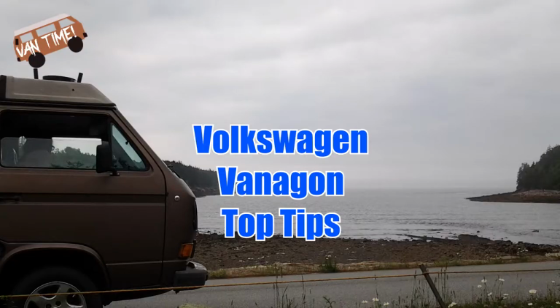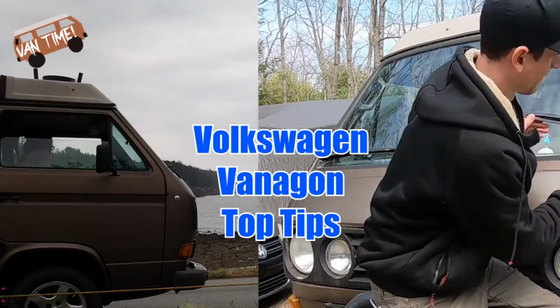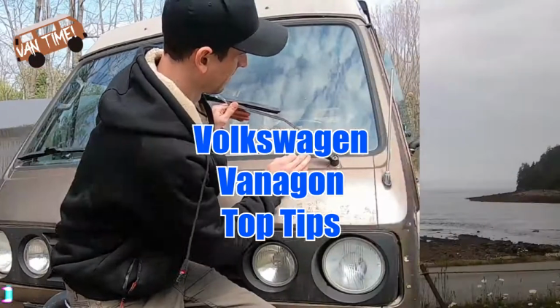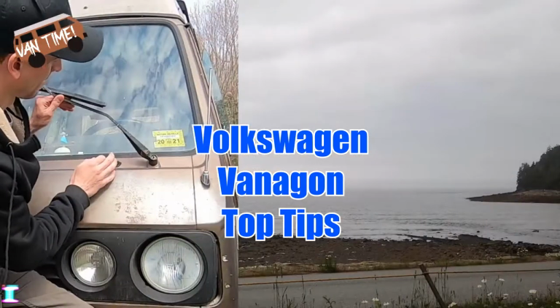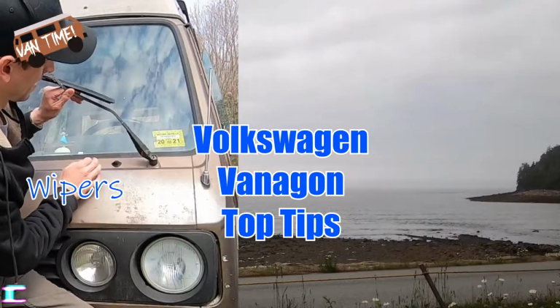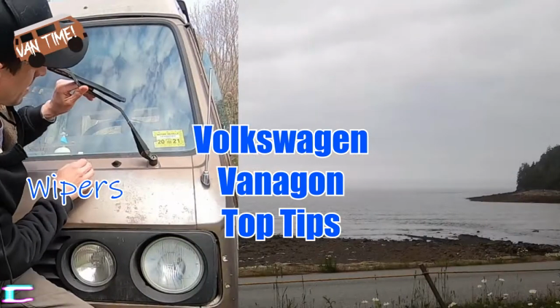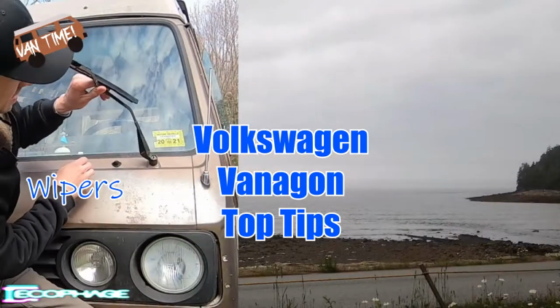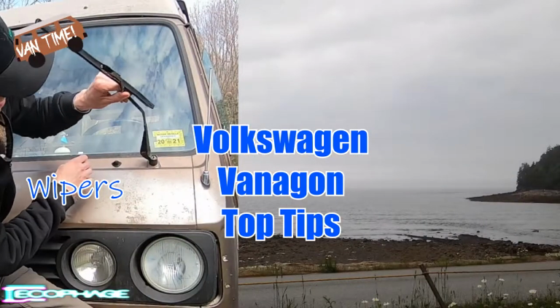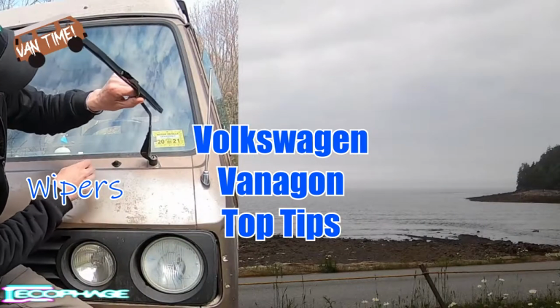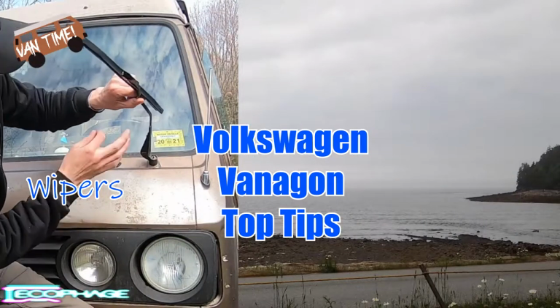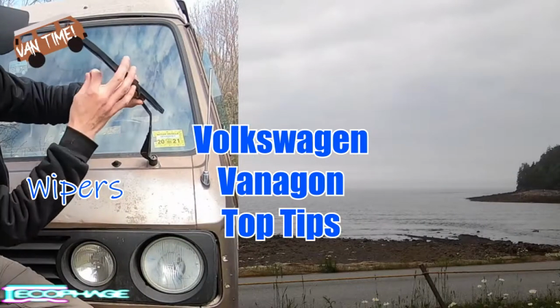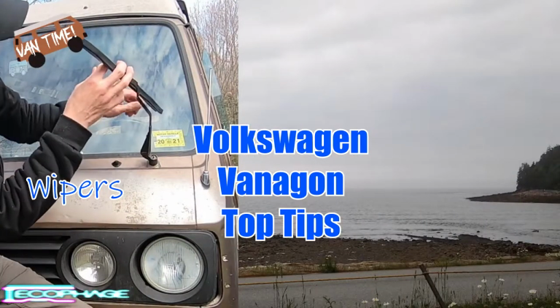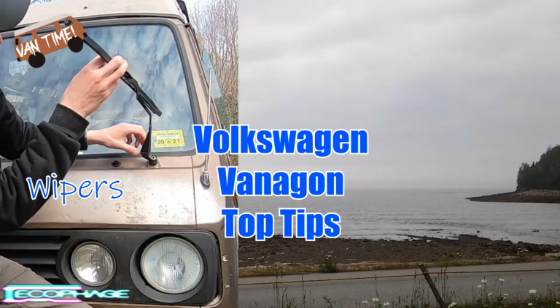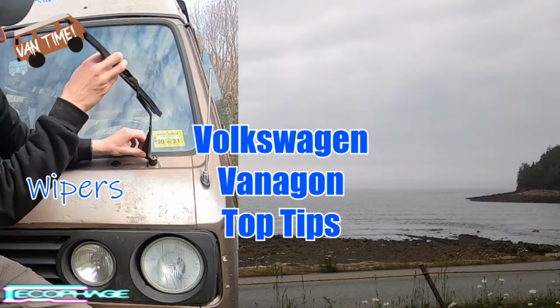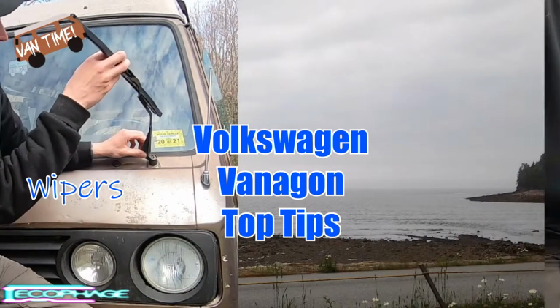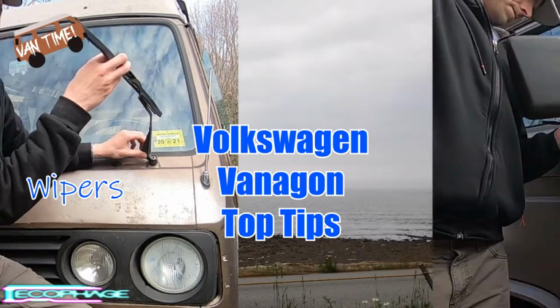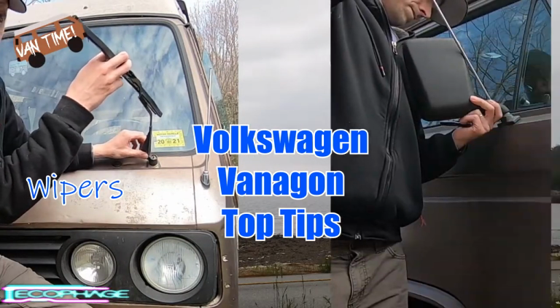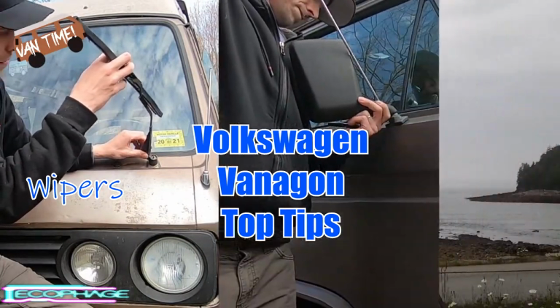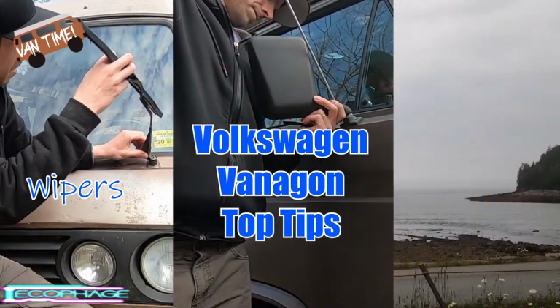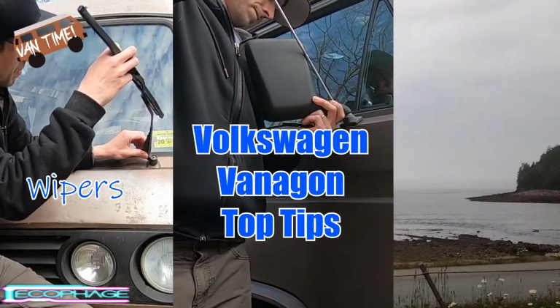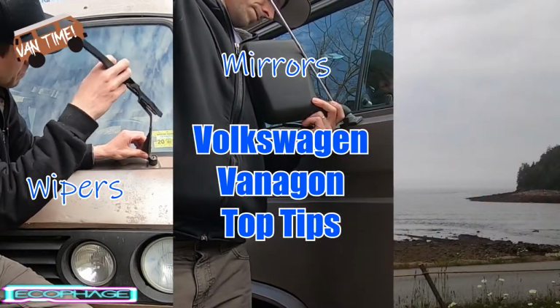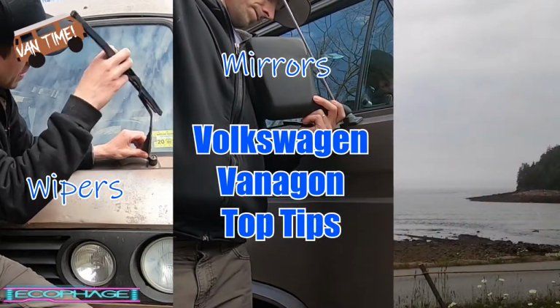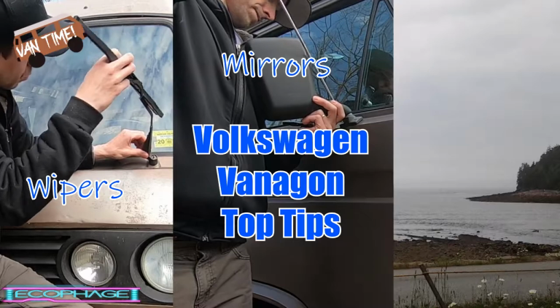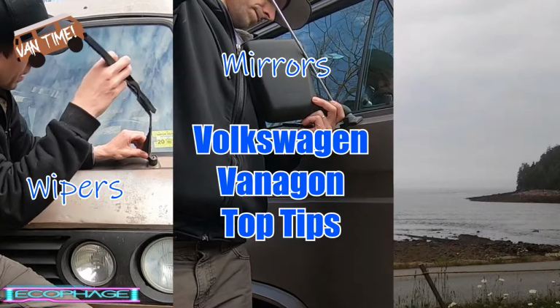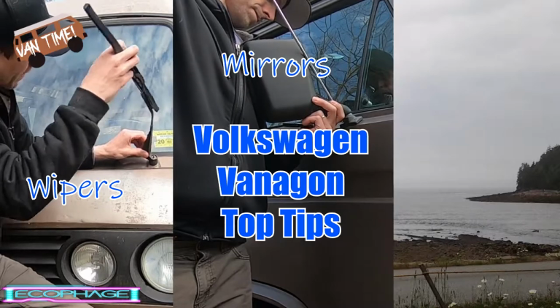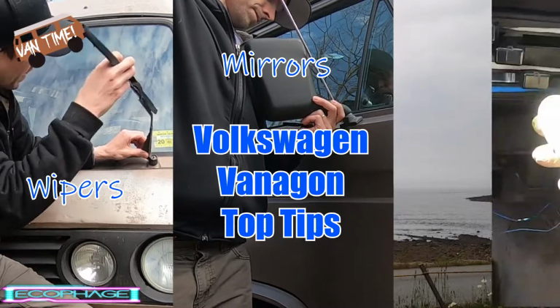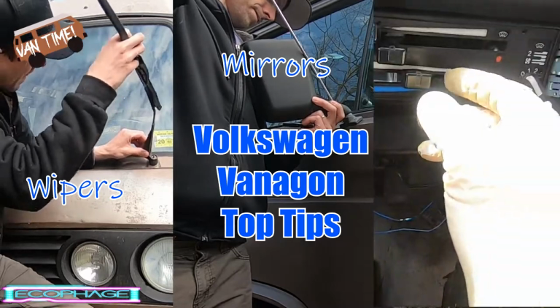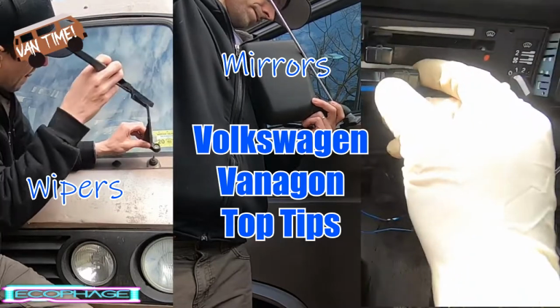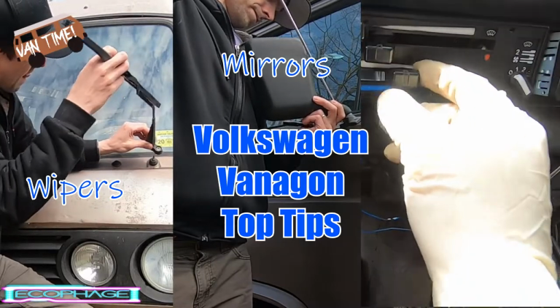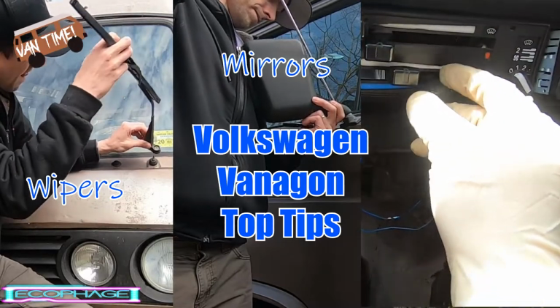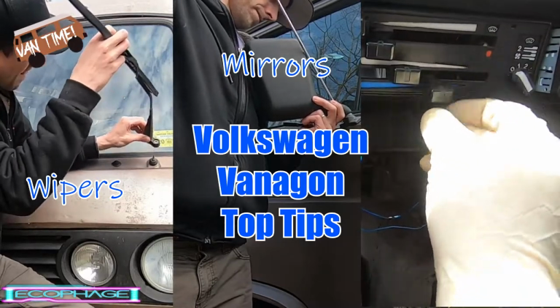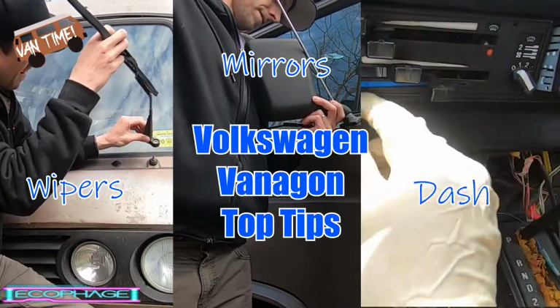Today we're going to talk about the three most common fixes and questions on the Volkswagen van.